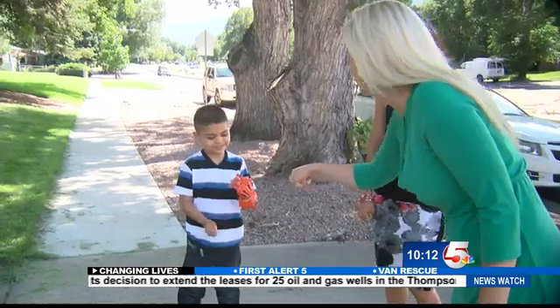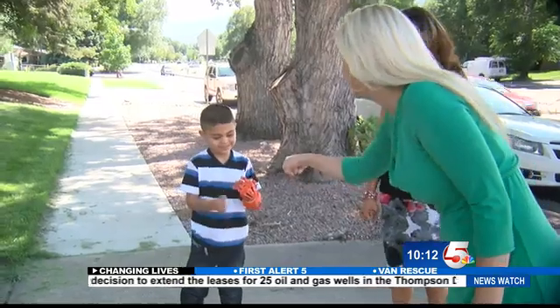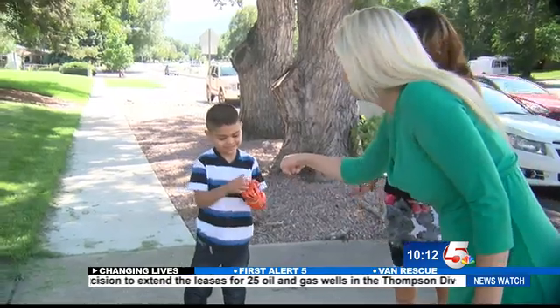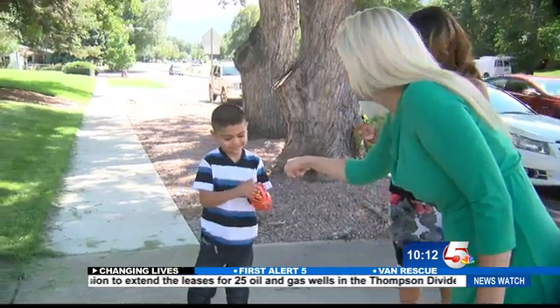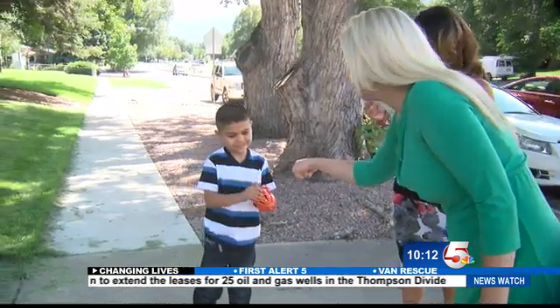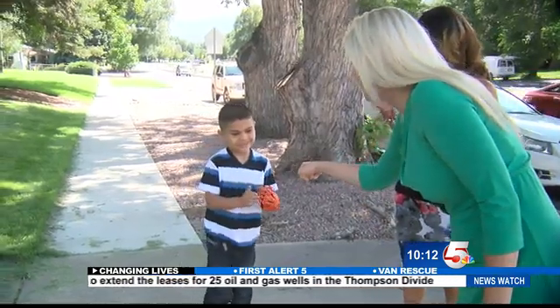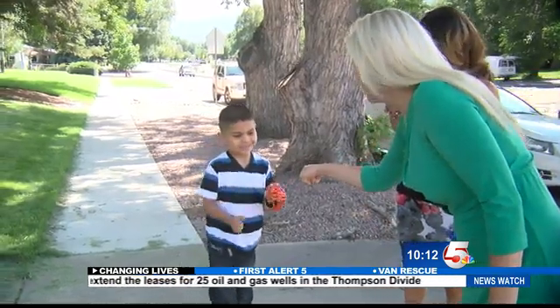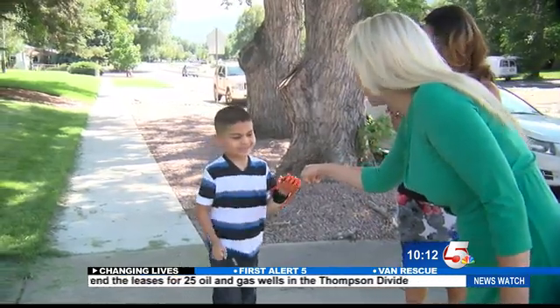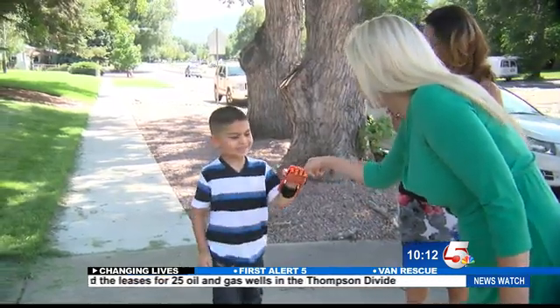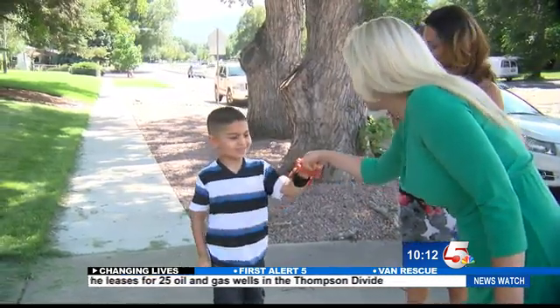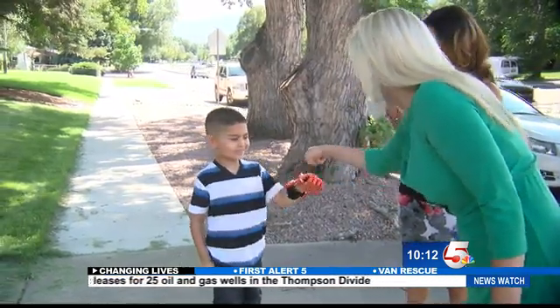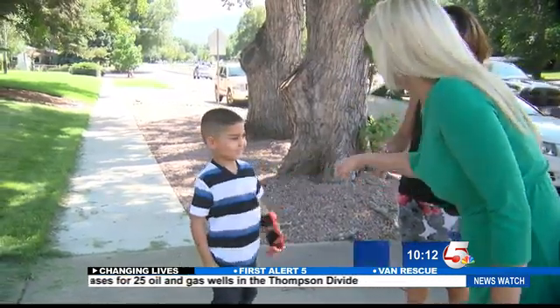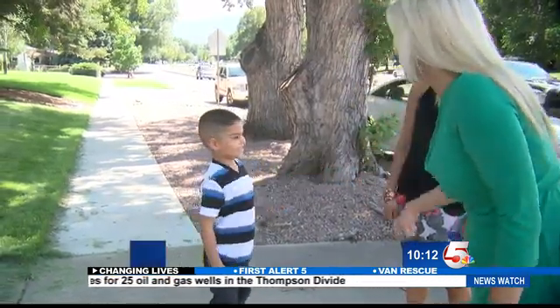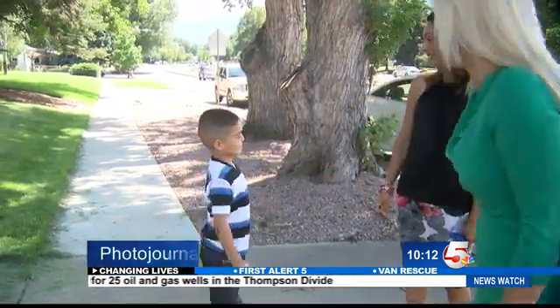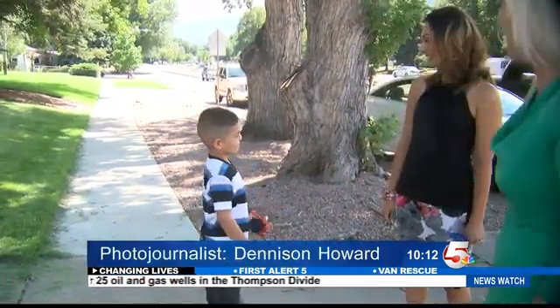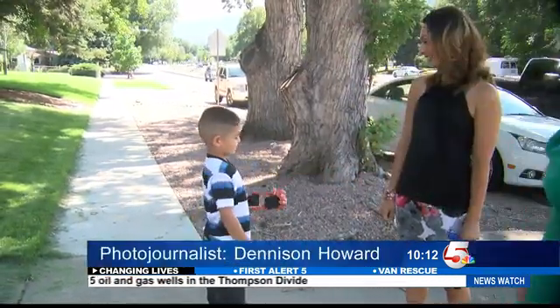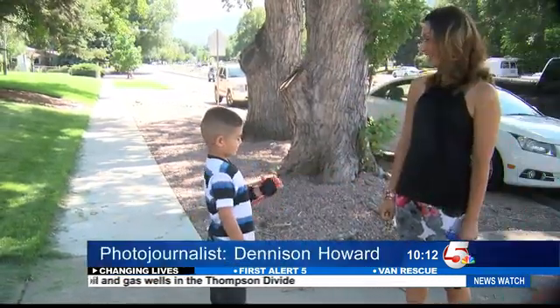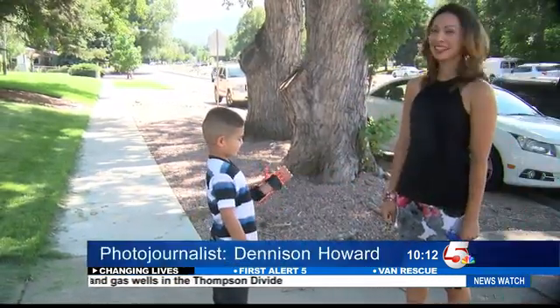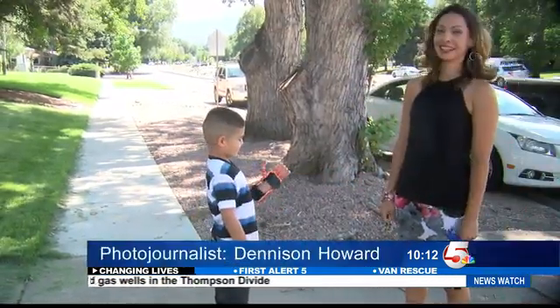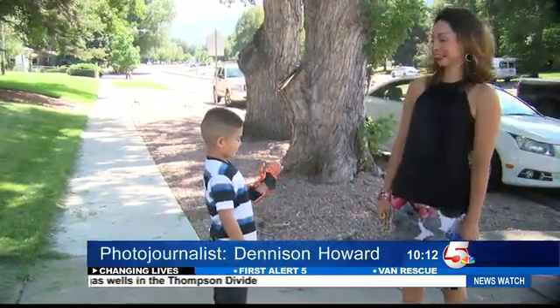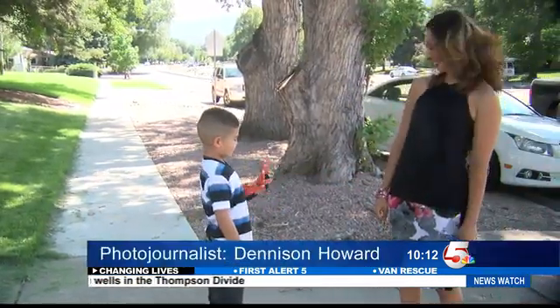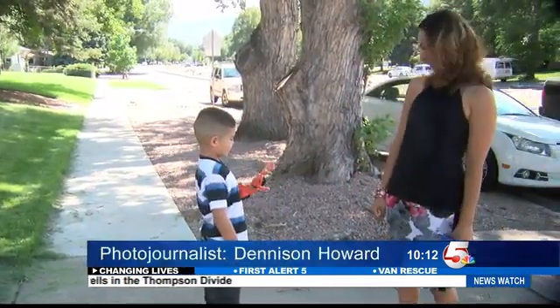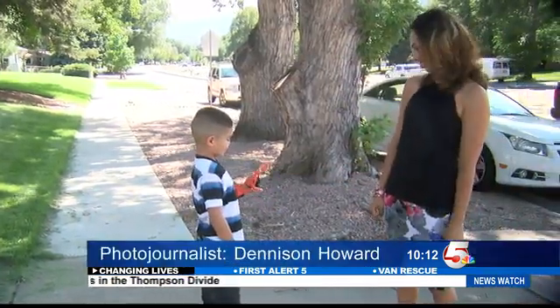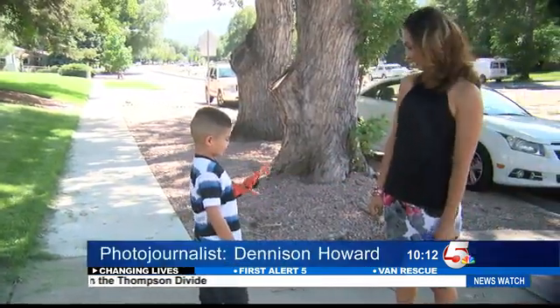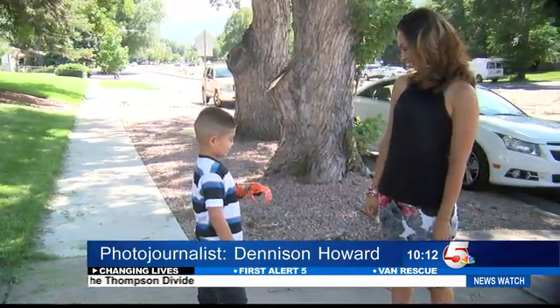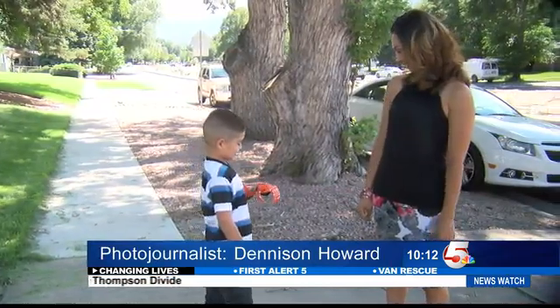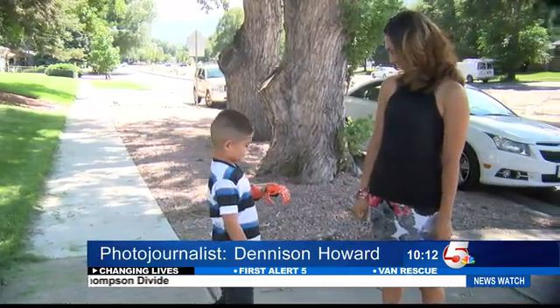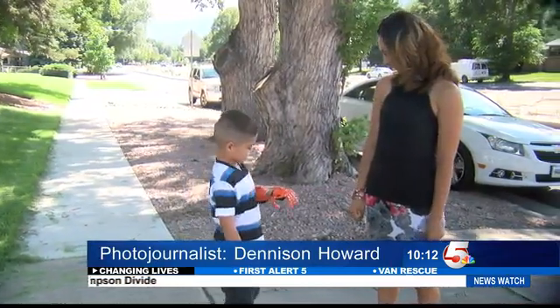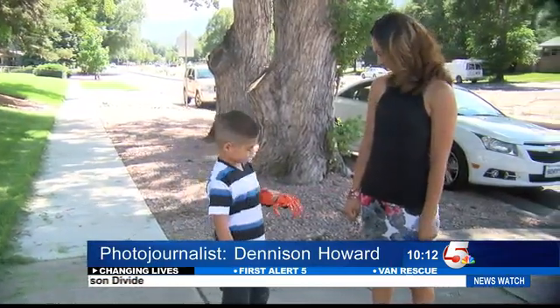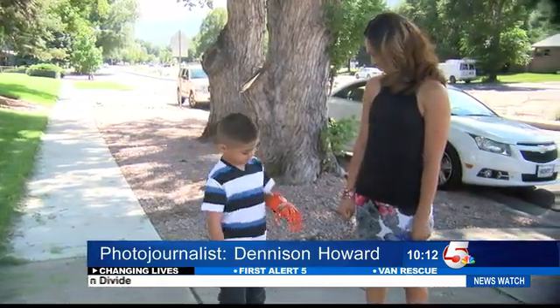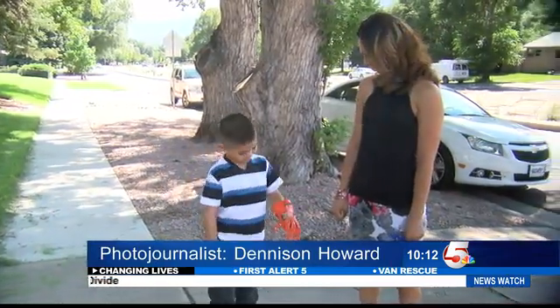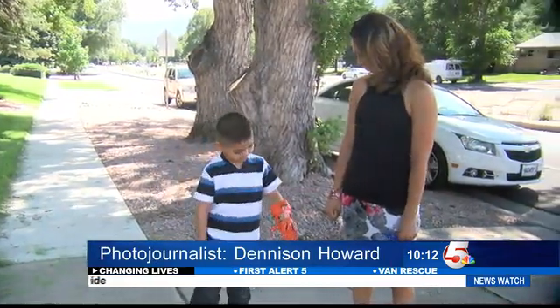Can you fist bump? Annie Sneed asked. Yes! With photojournalist Denison Howard, News 5.